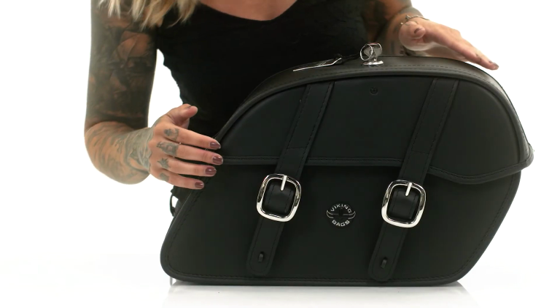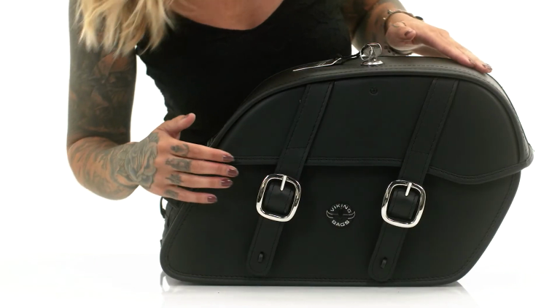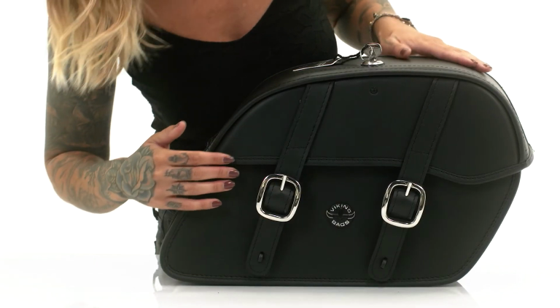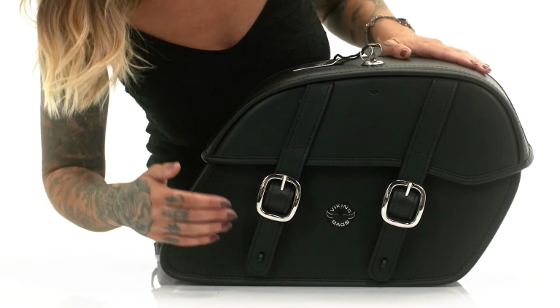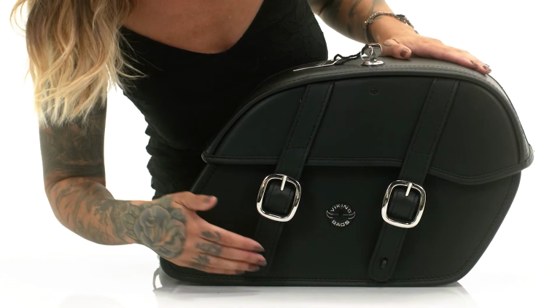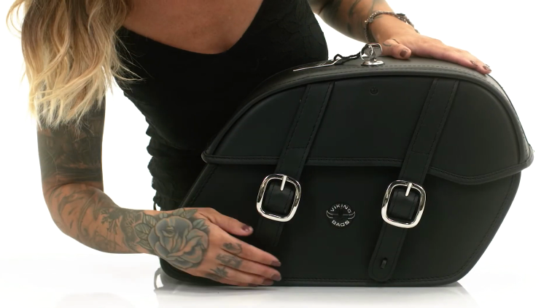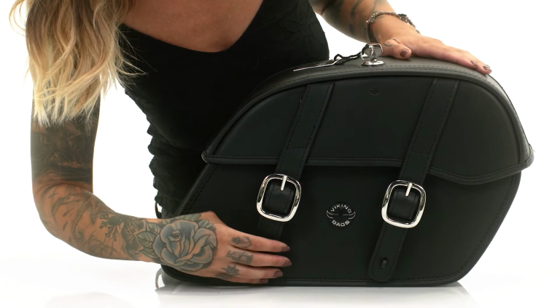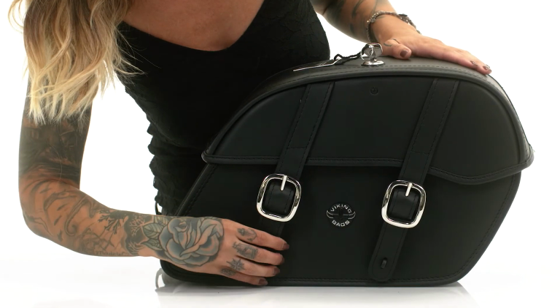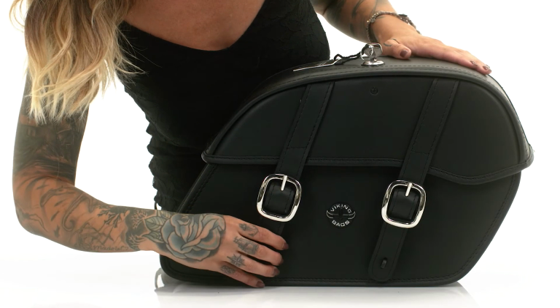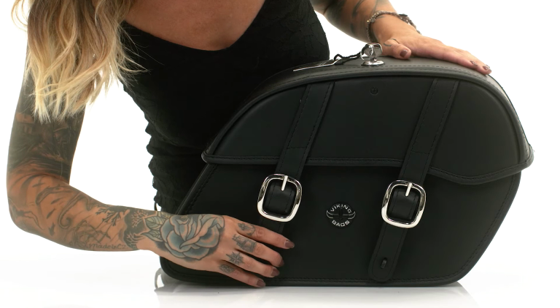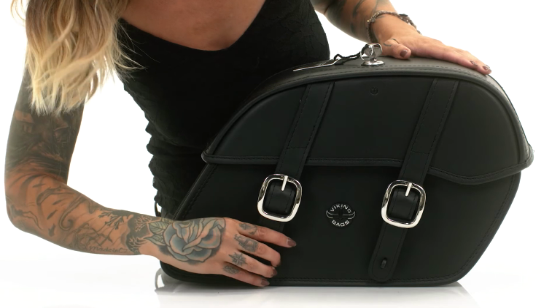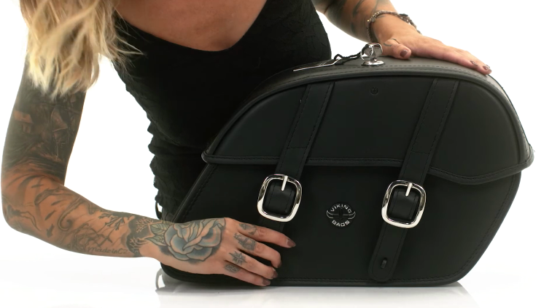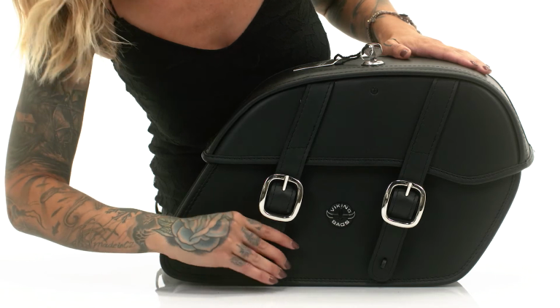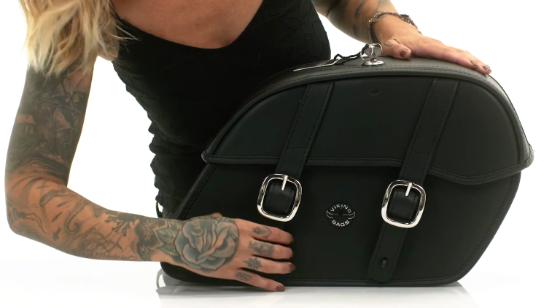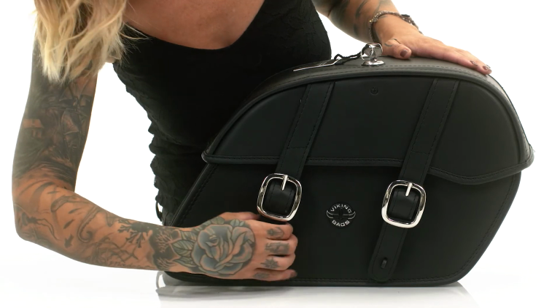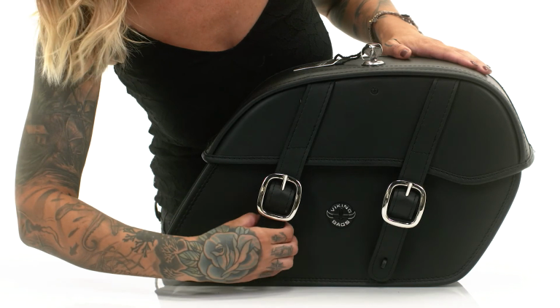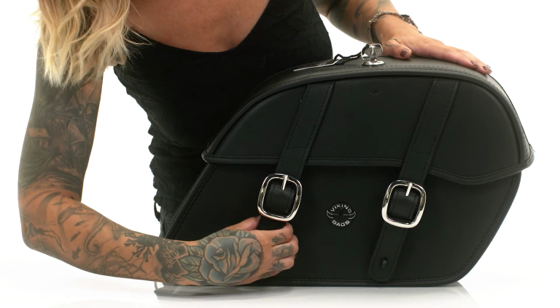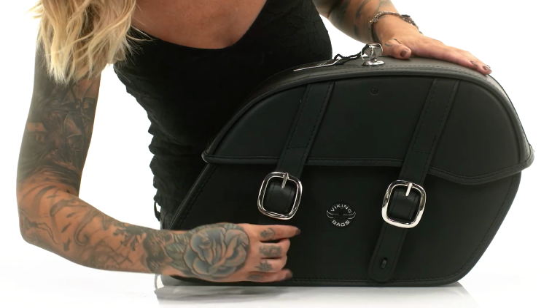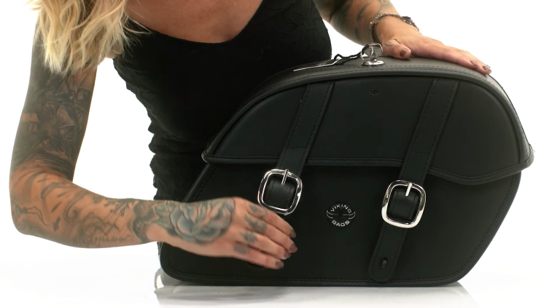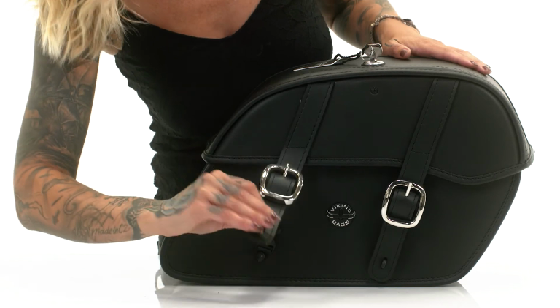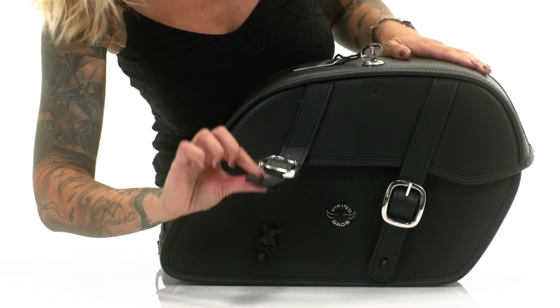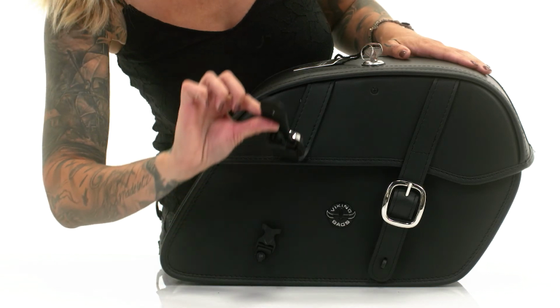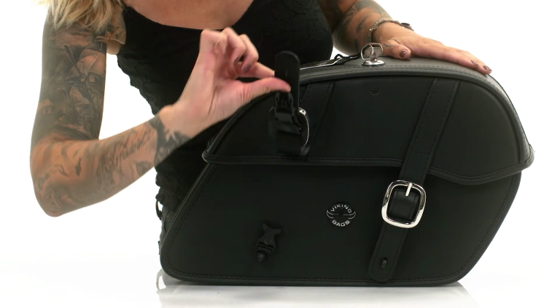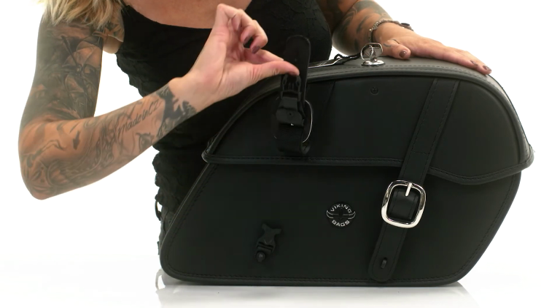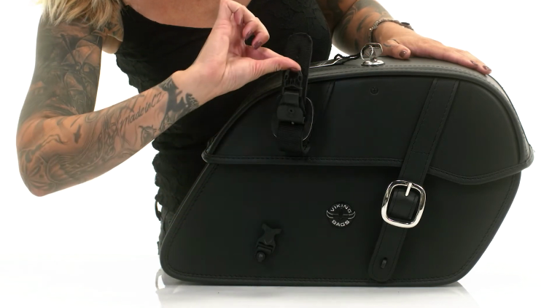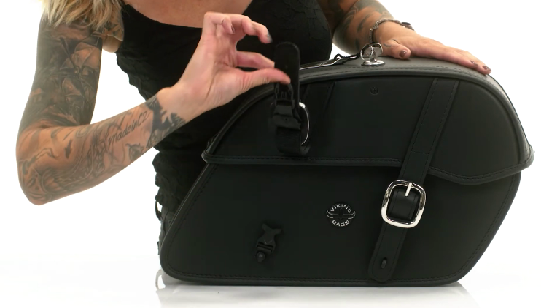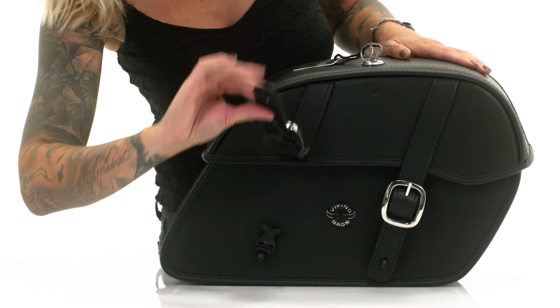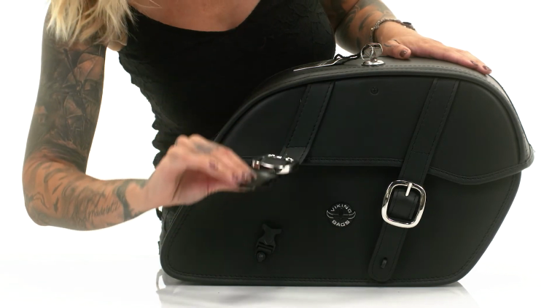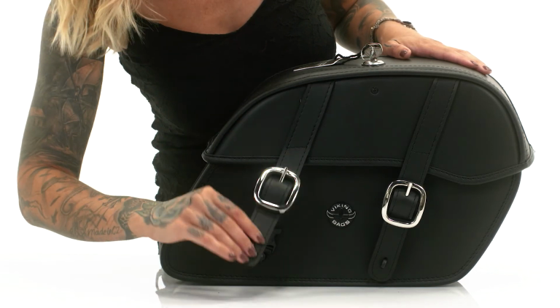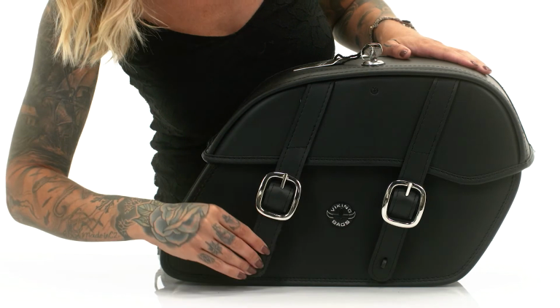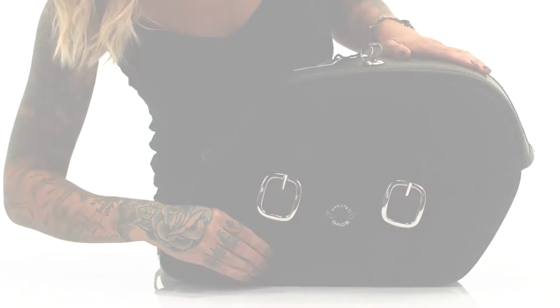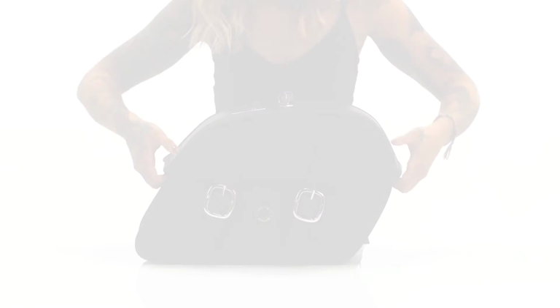These bags have rust-proof stainless steel buckles with quick-release functionality, making it faster and easier for you to access the bags.